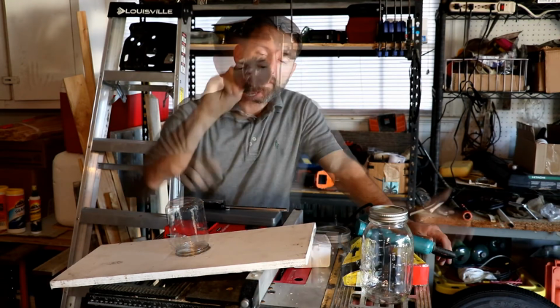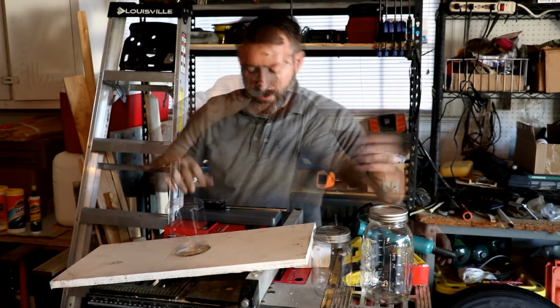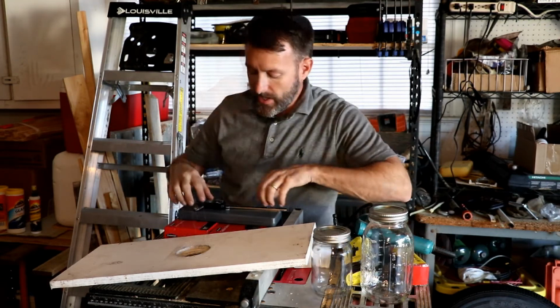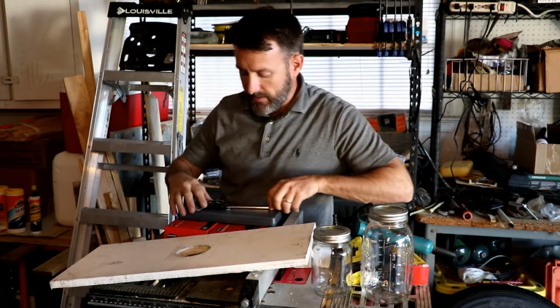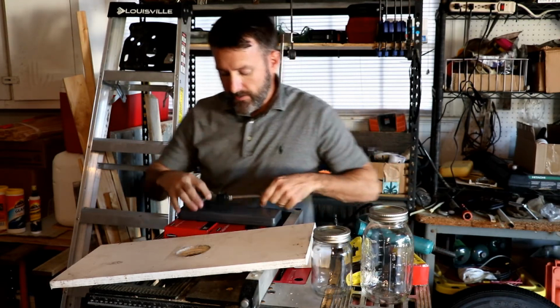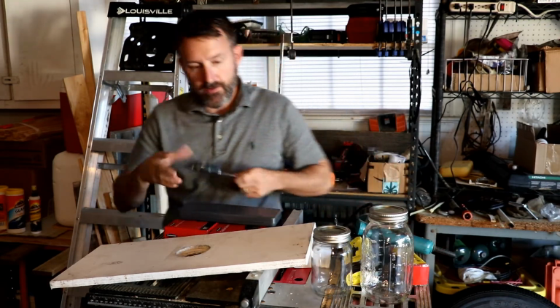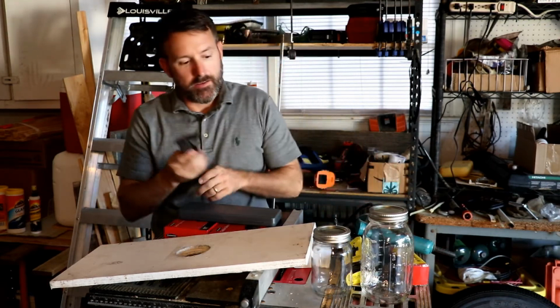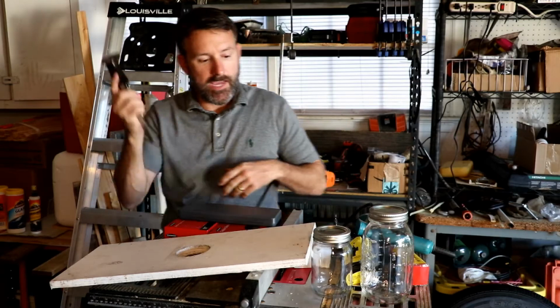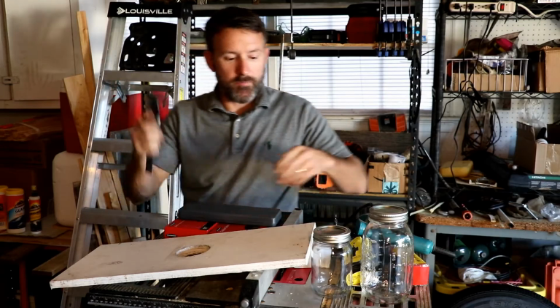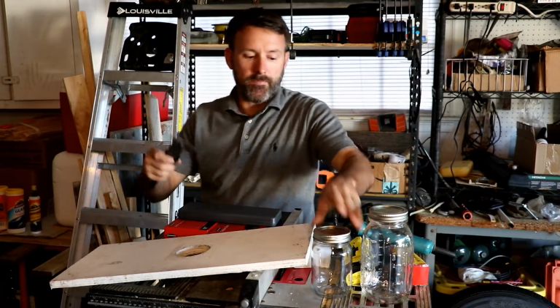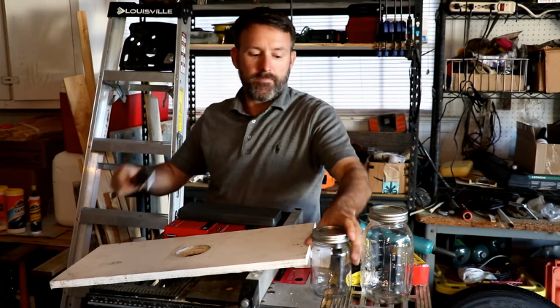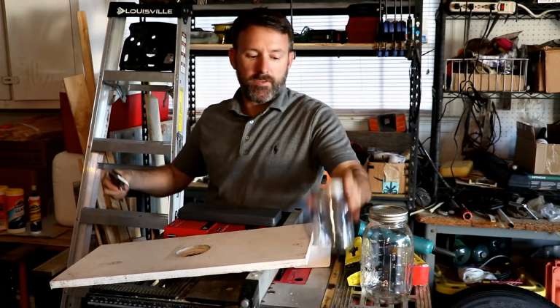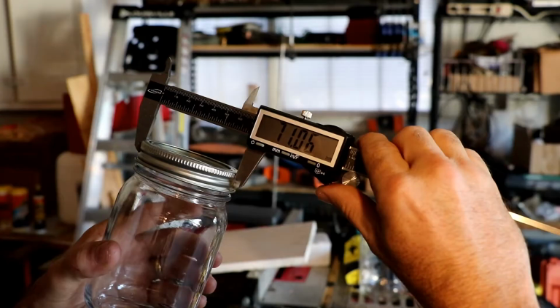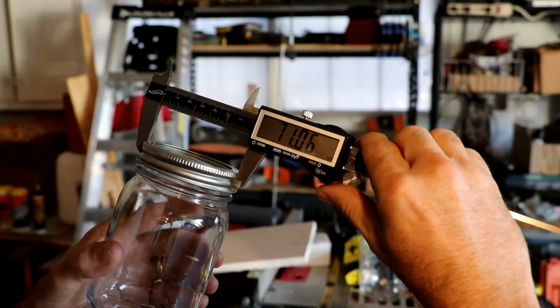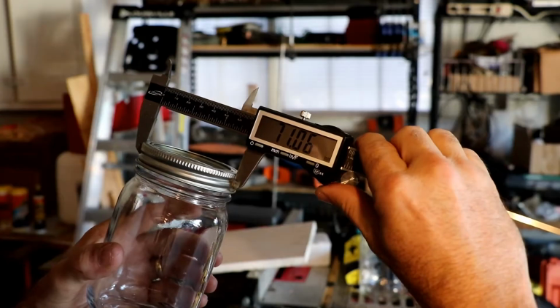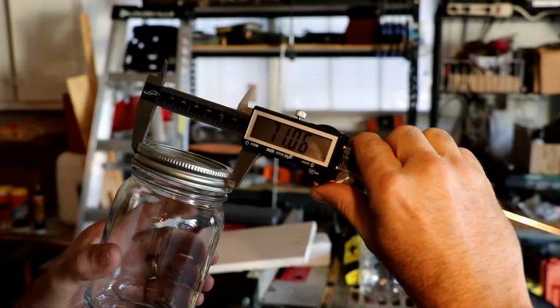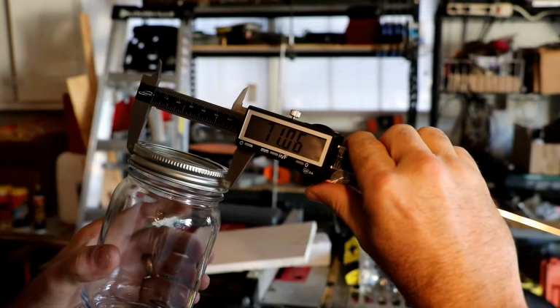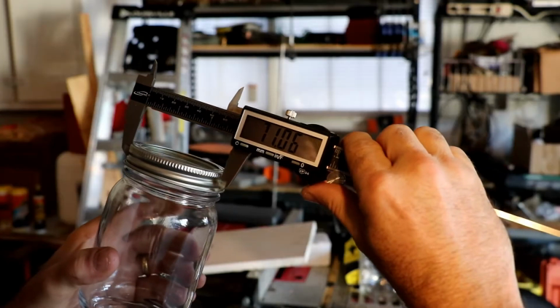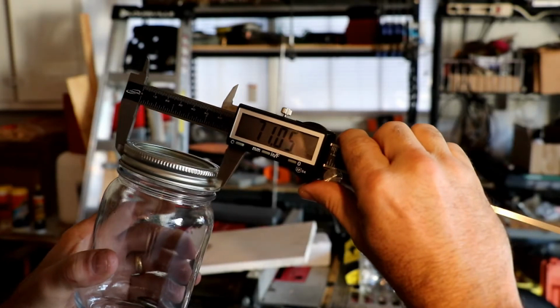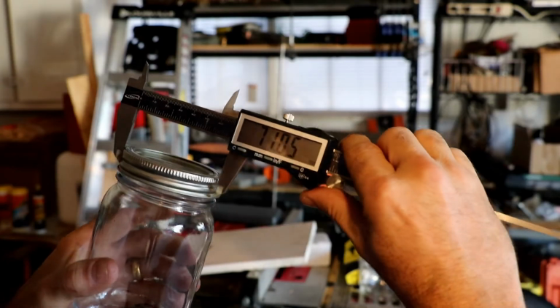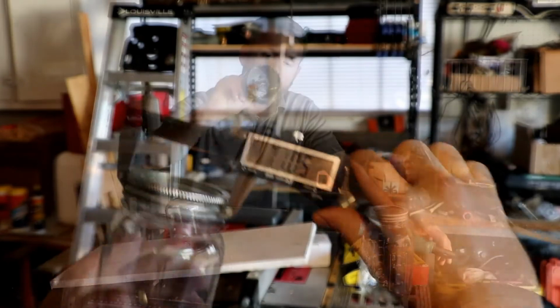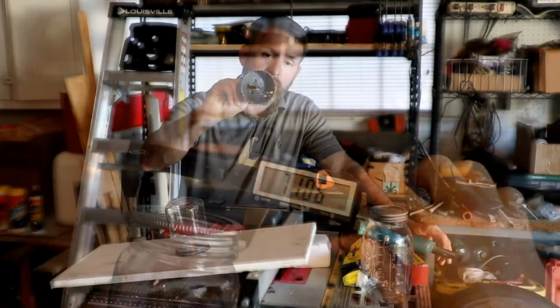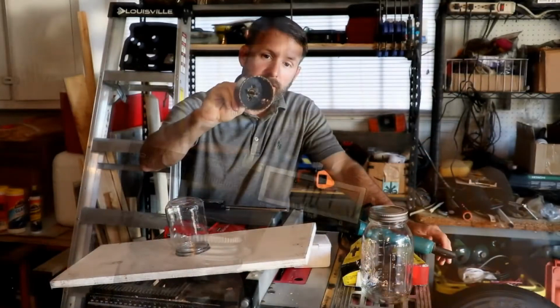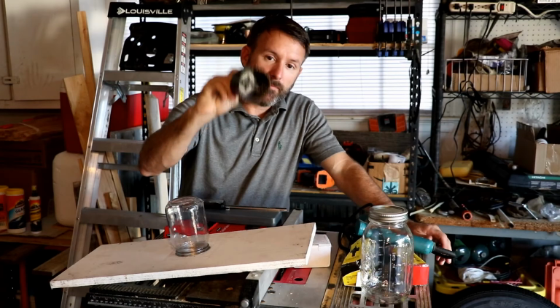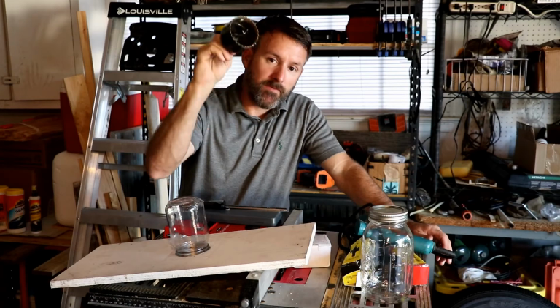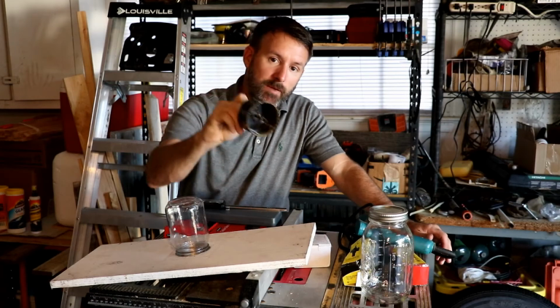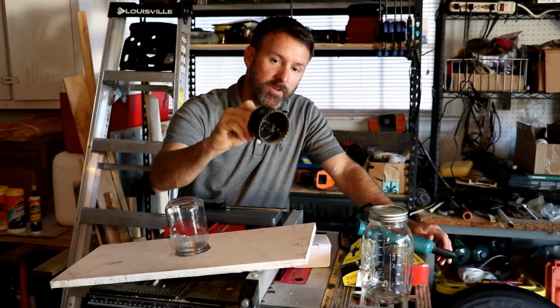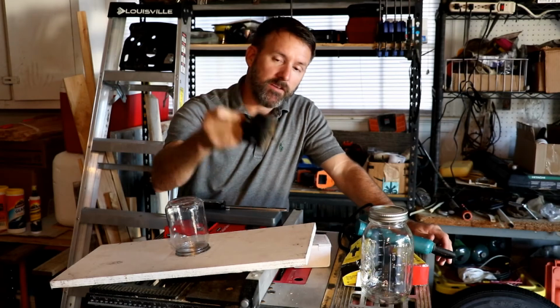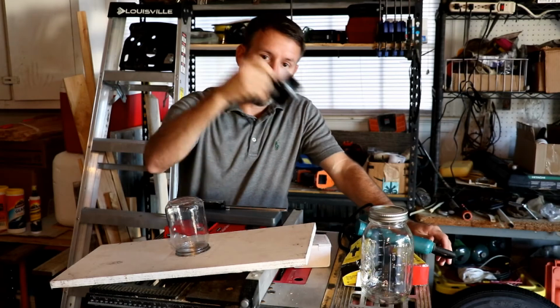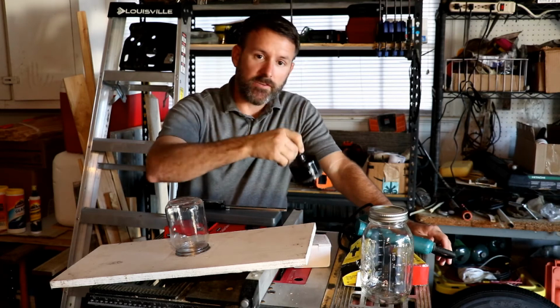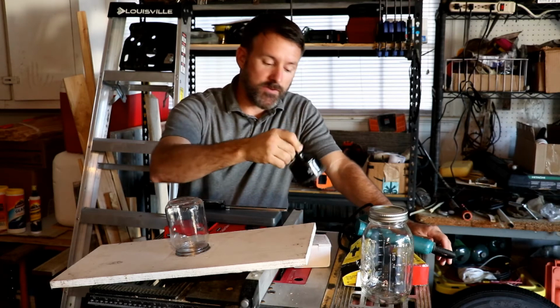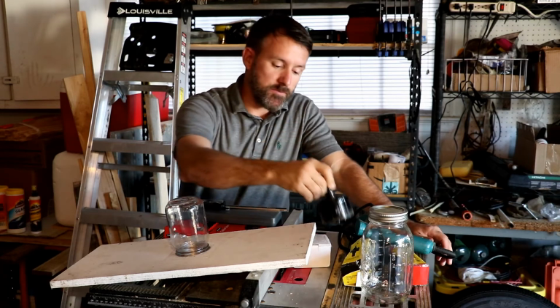How do I know that? A caliper. Where can you get them? Amazon — link in the description.